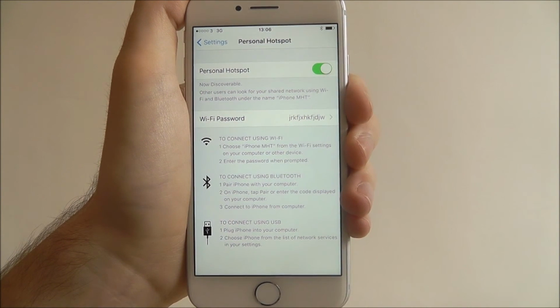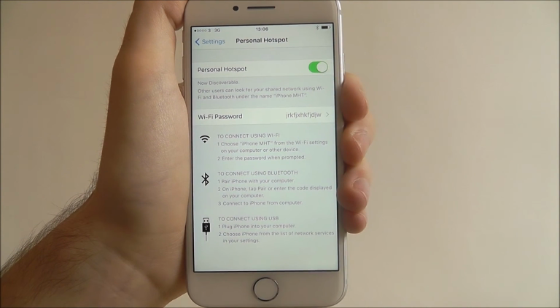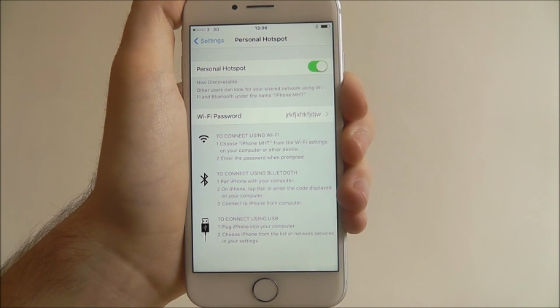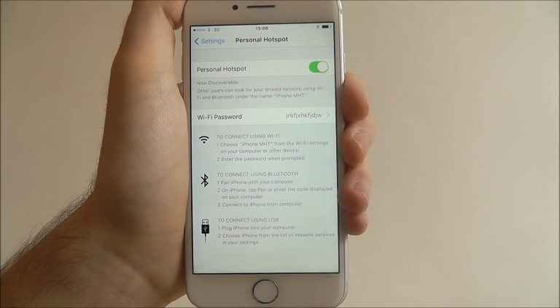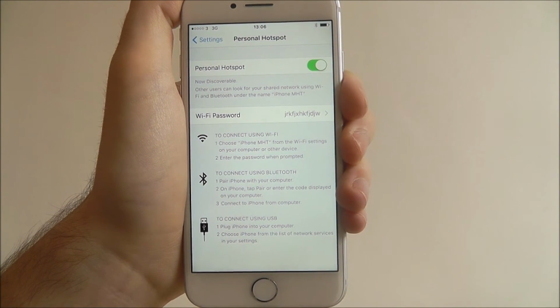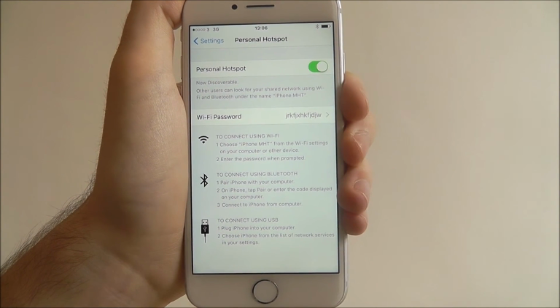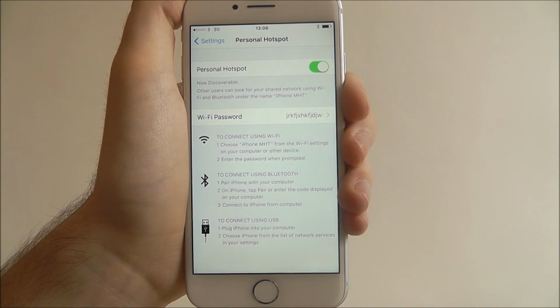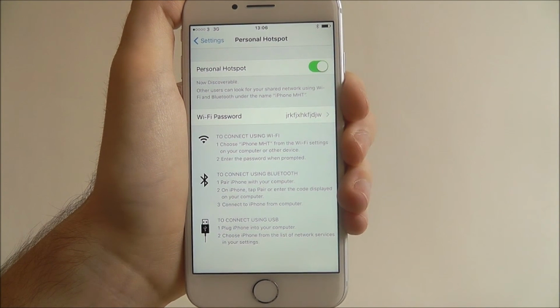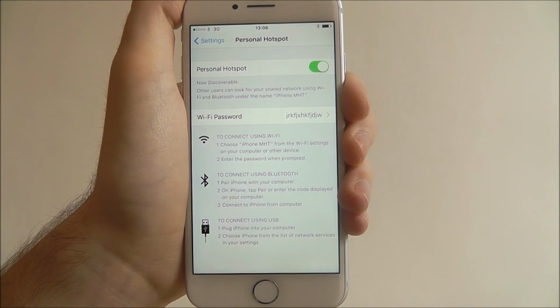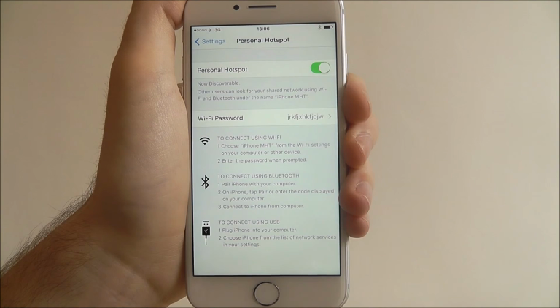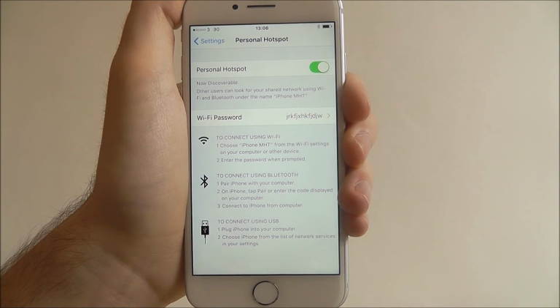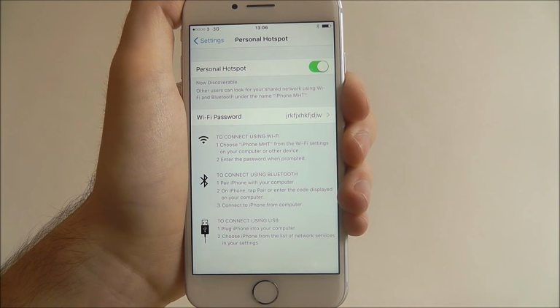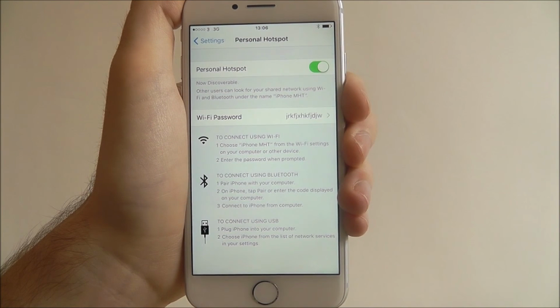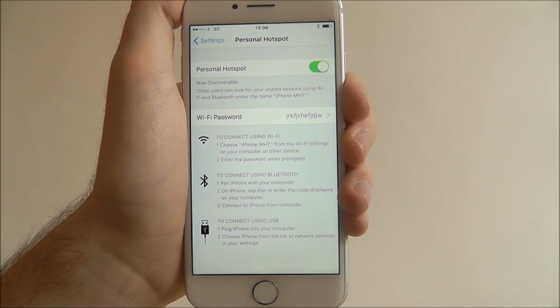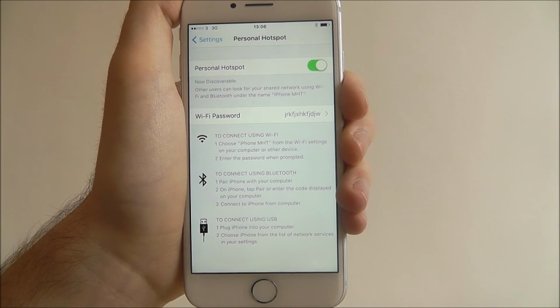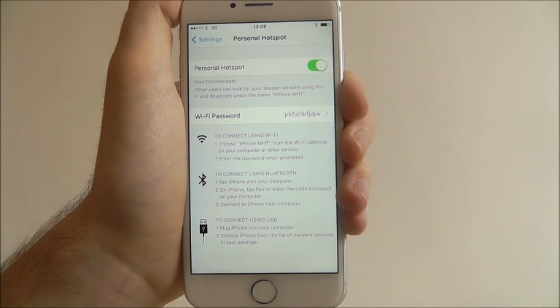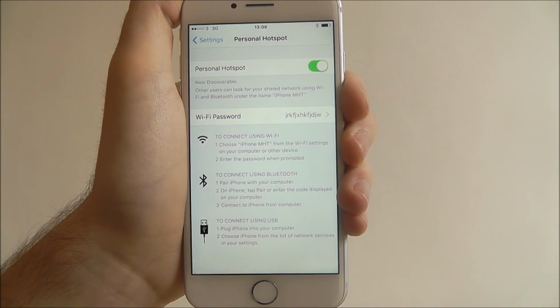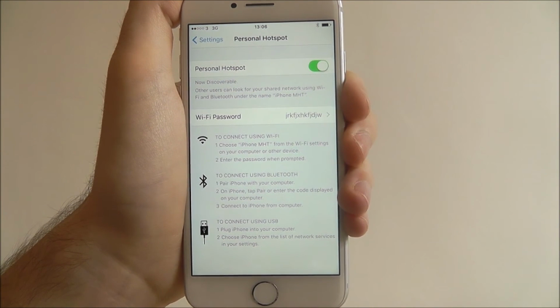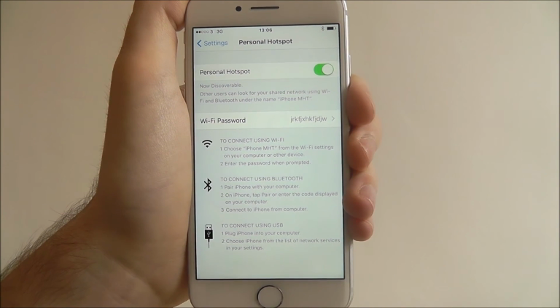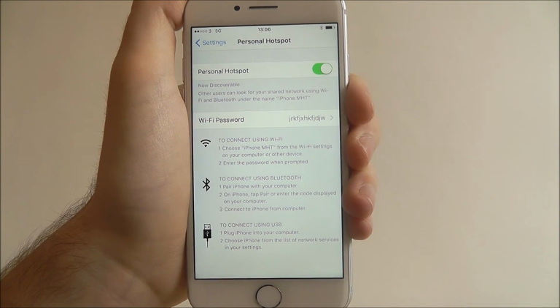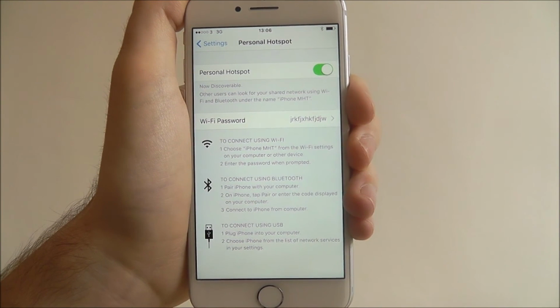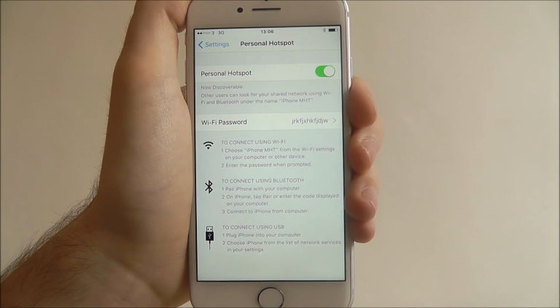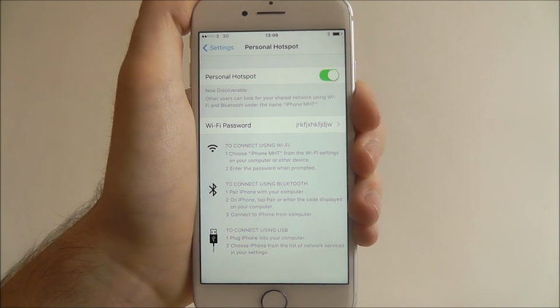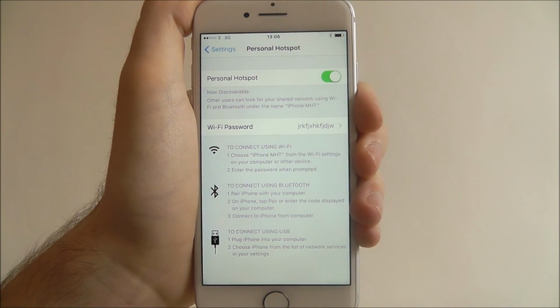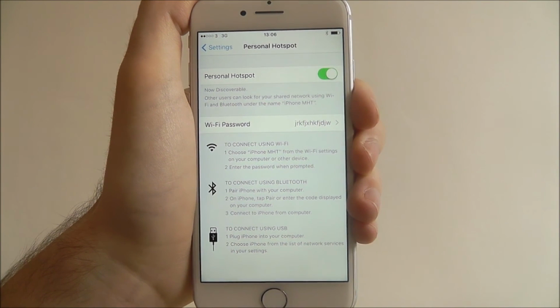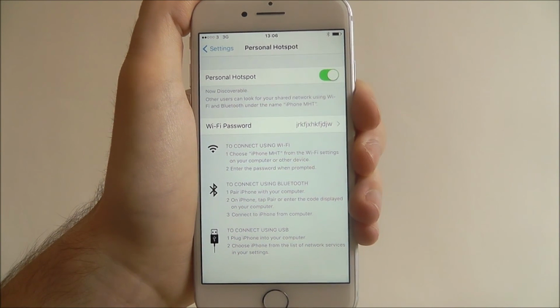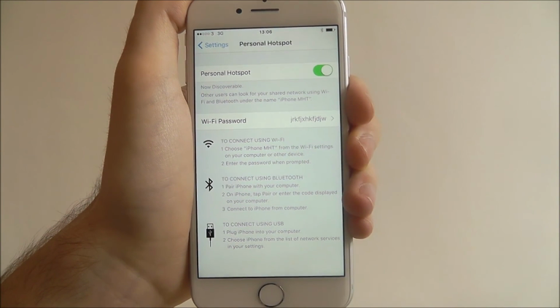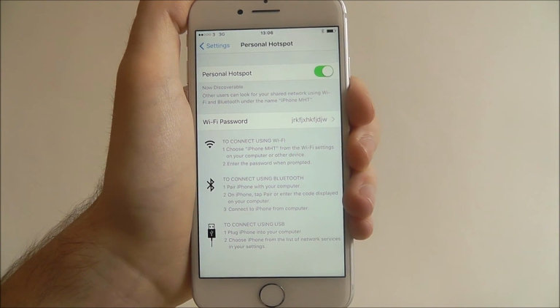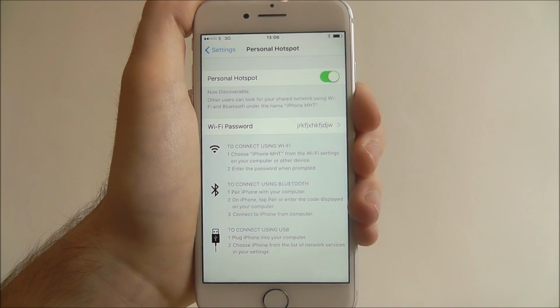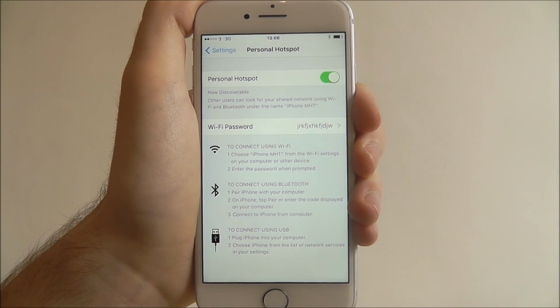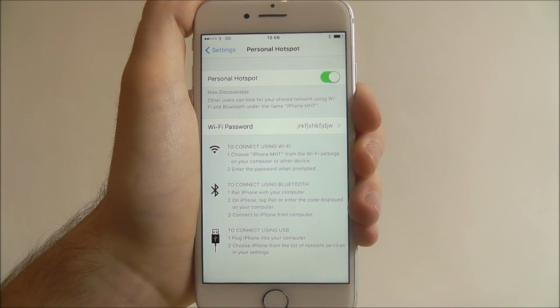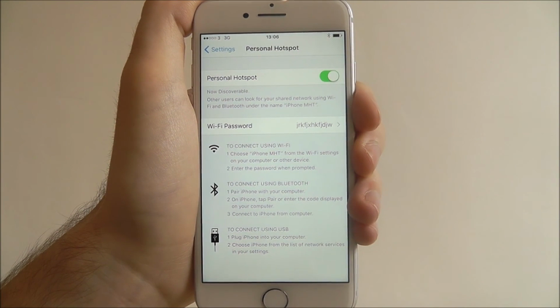And that's how you enable and customise your Personal Hotspot on the iPhone 7. Thanks for watching.